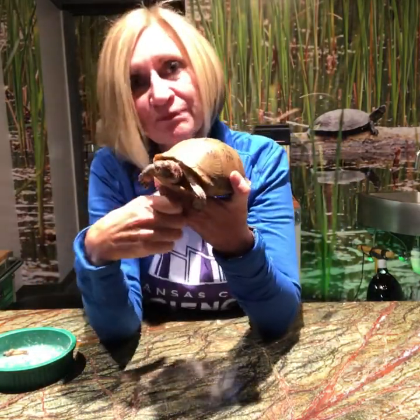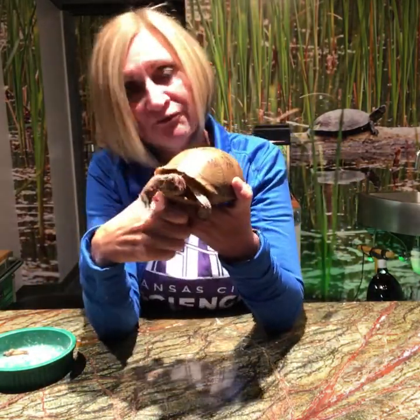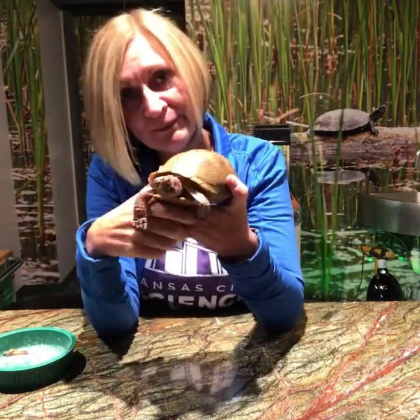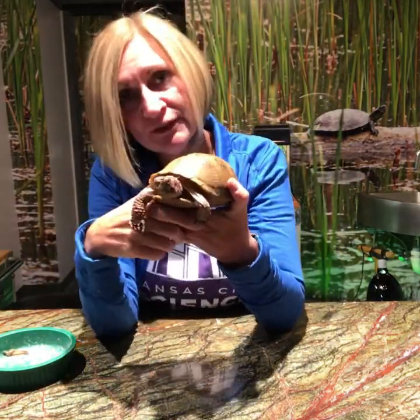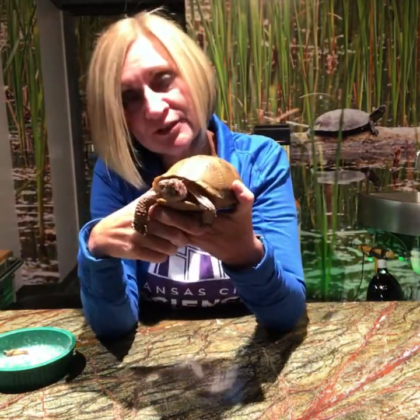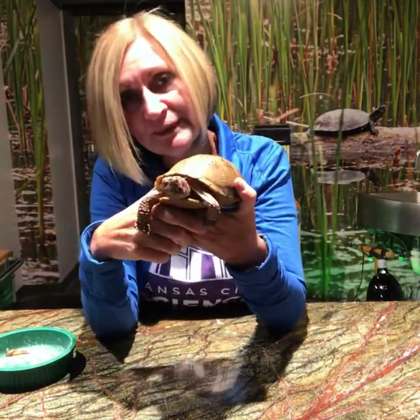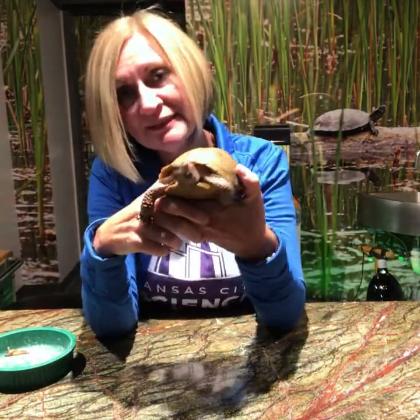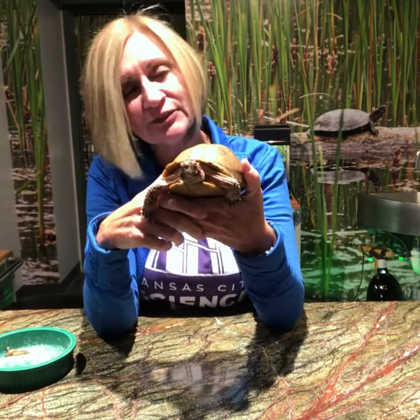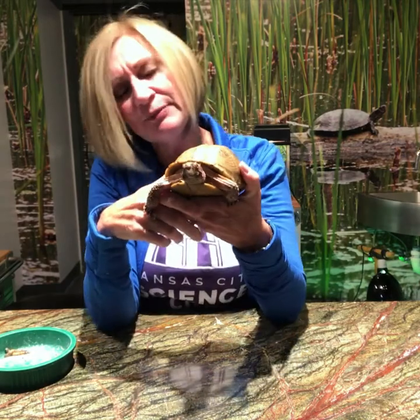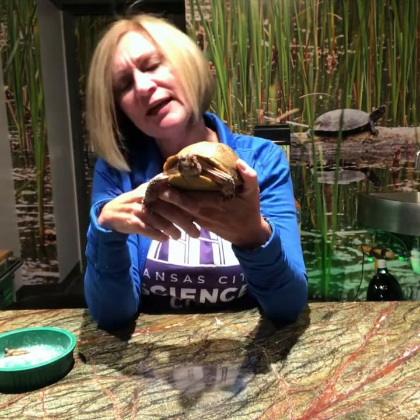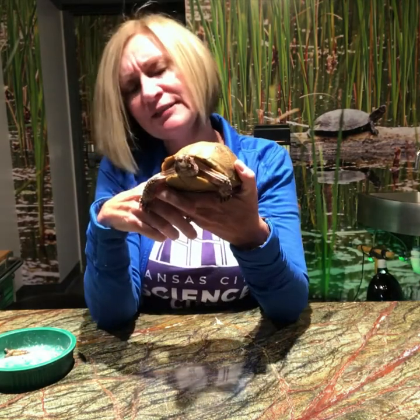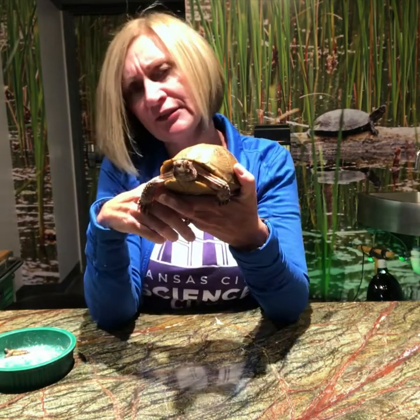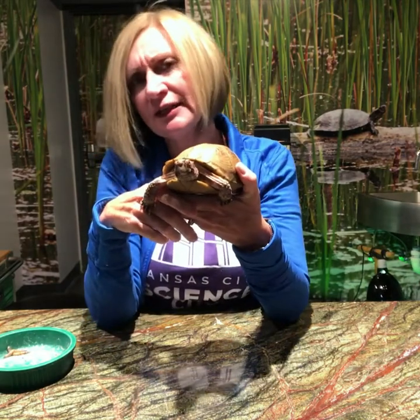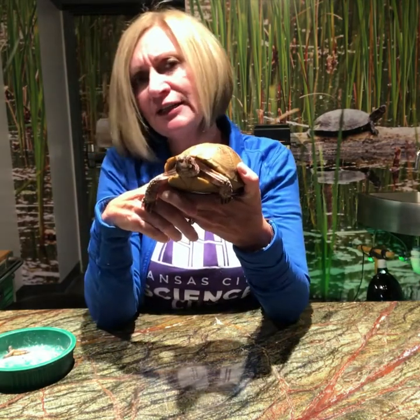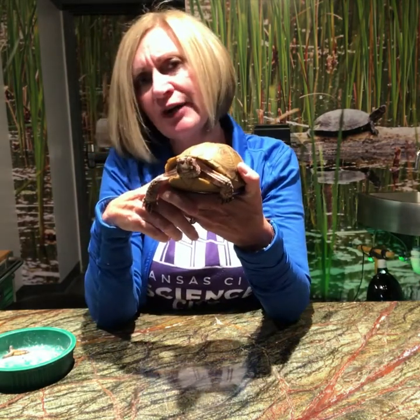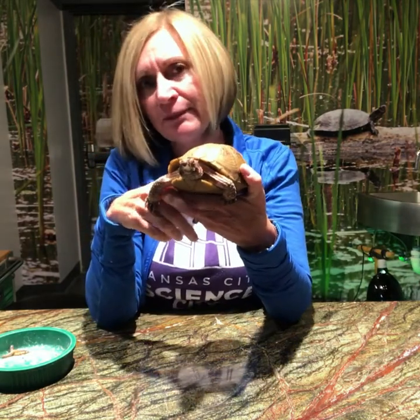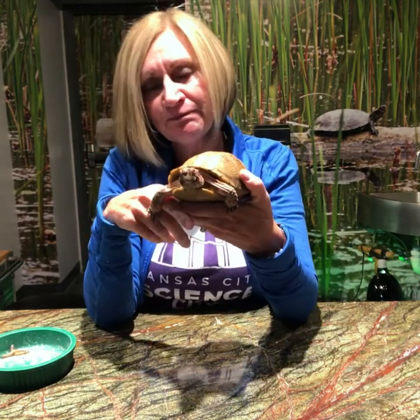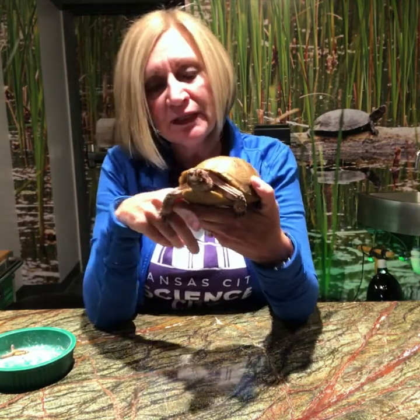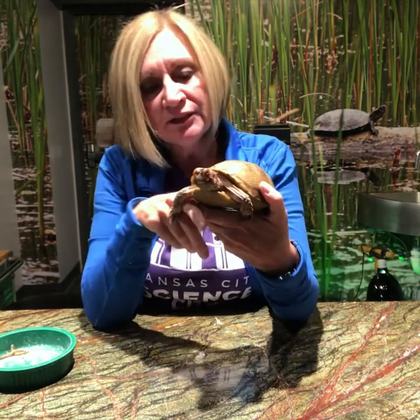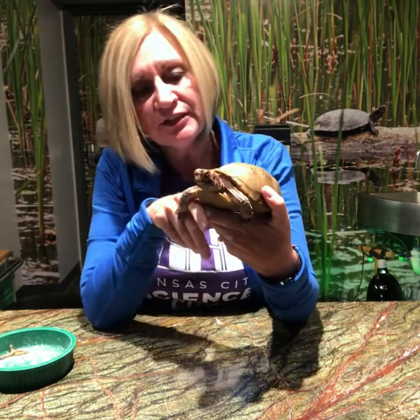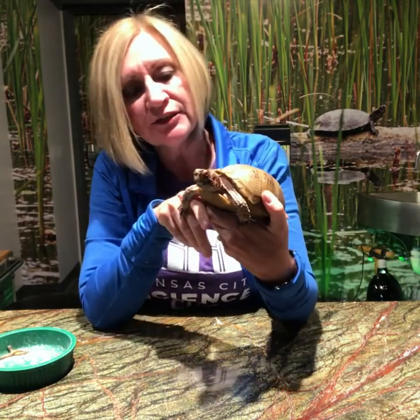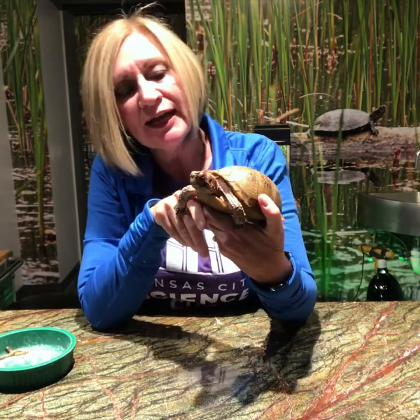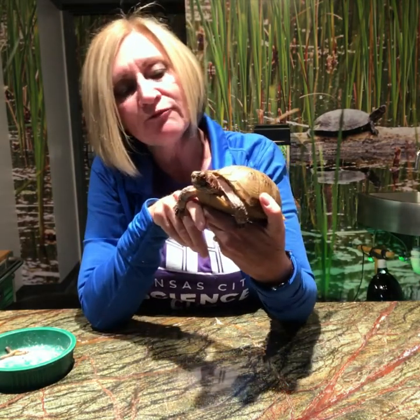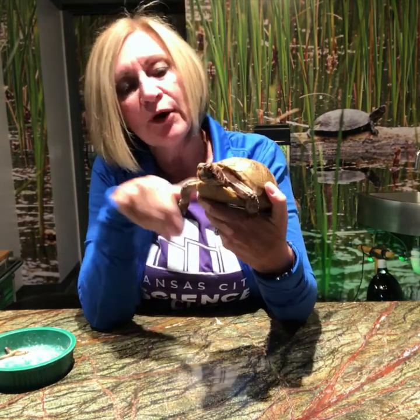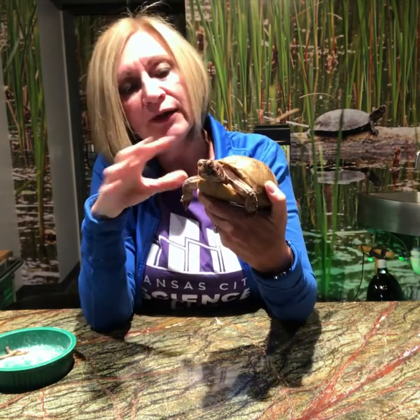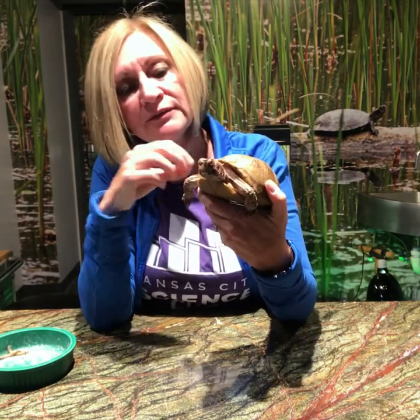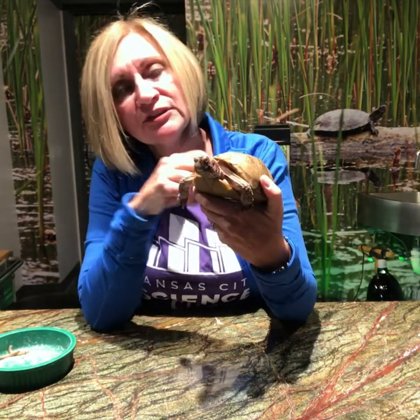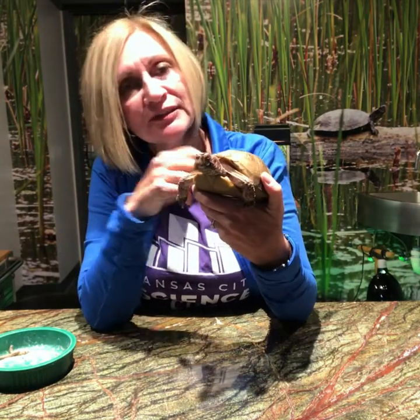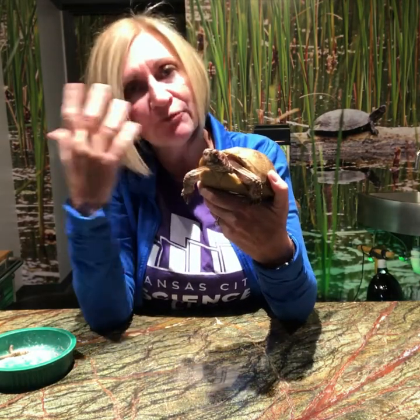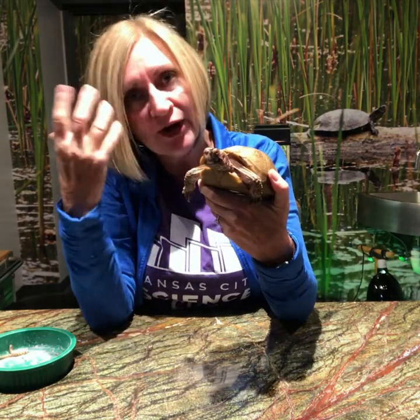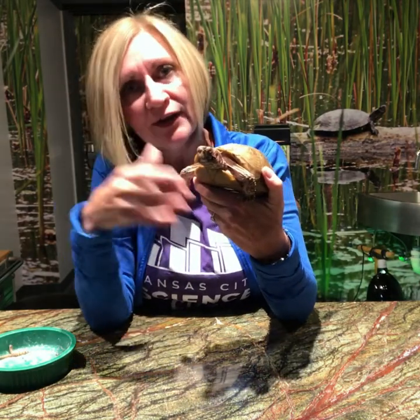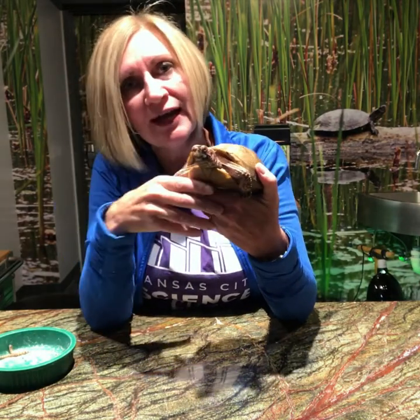The female of the species is going to be kind of dull, kind of drab. She is going to have brown eyes.